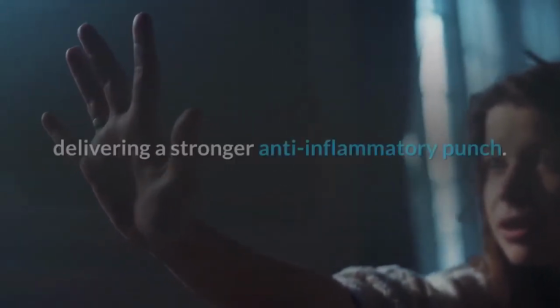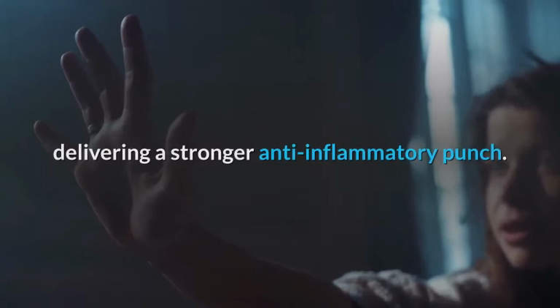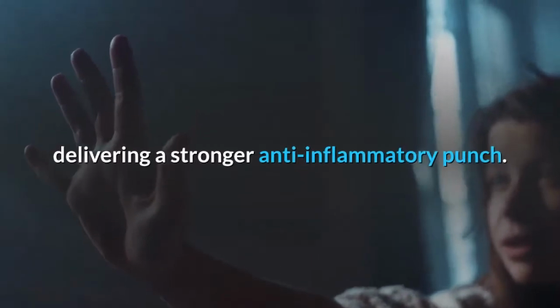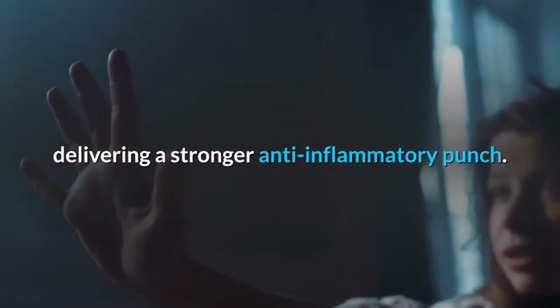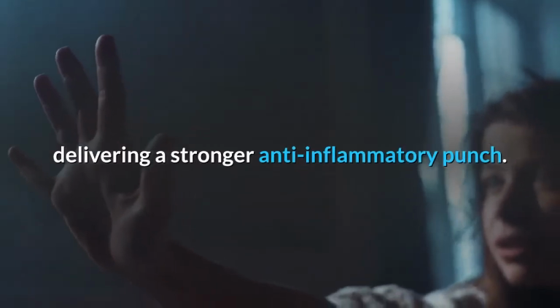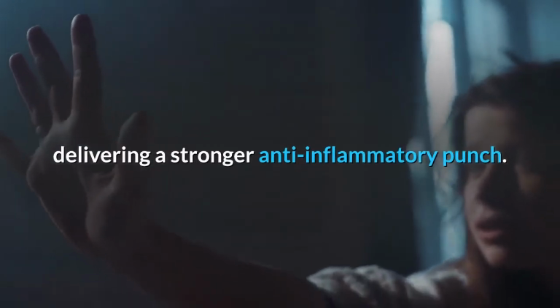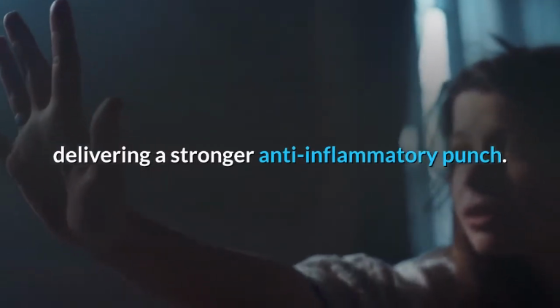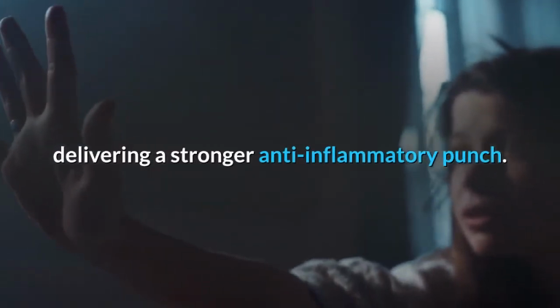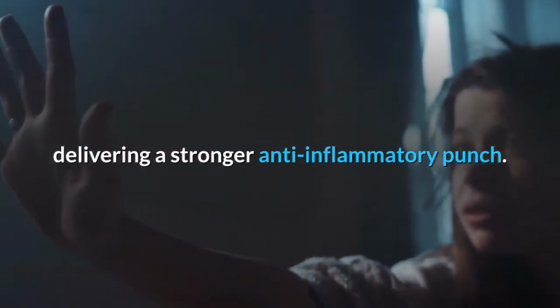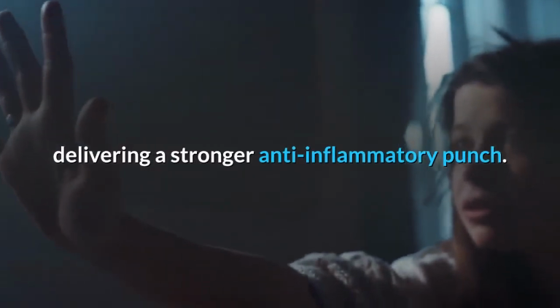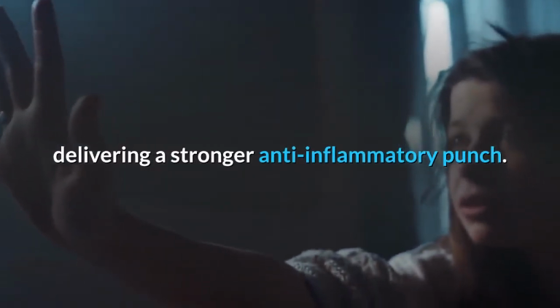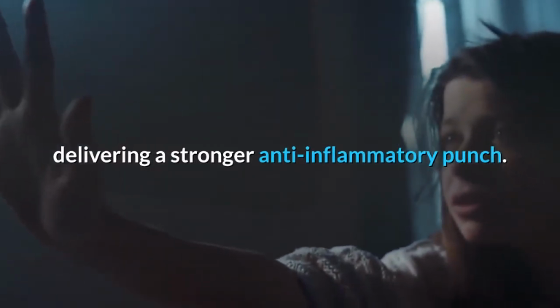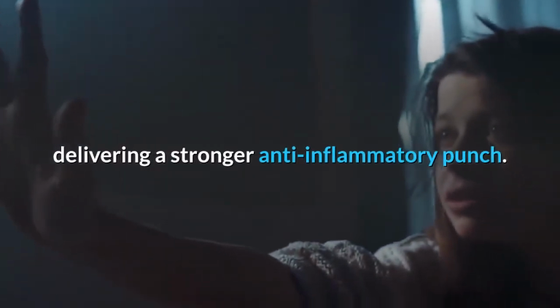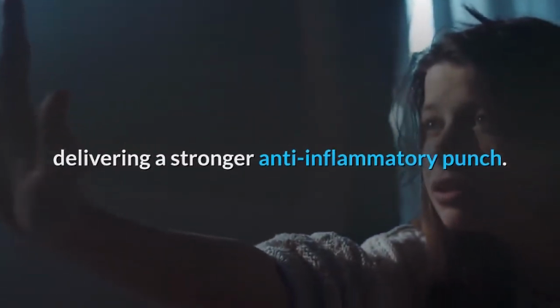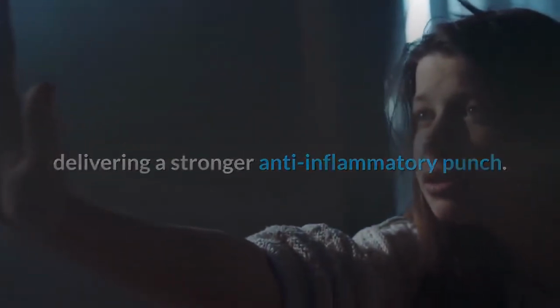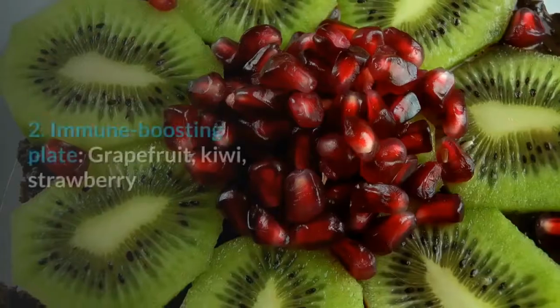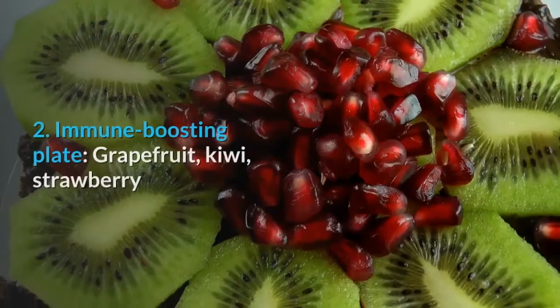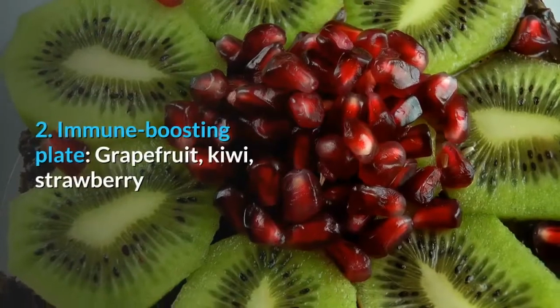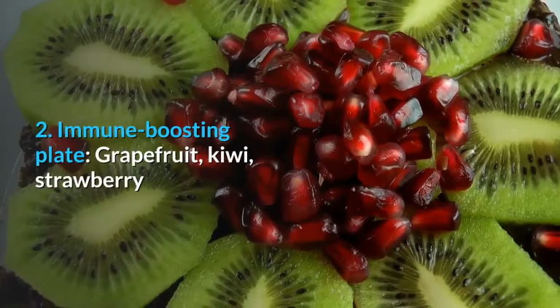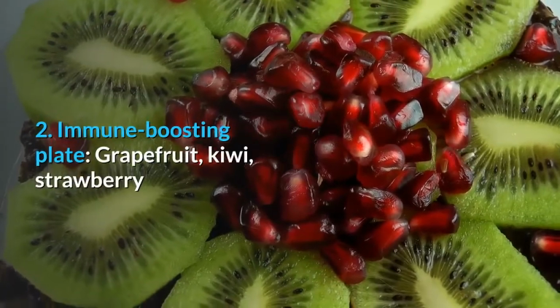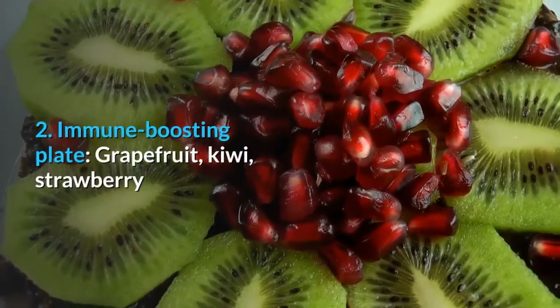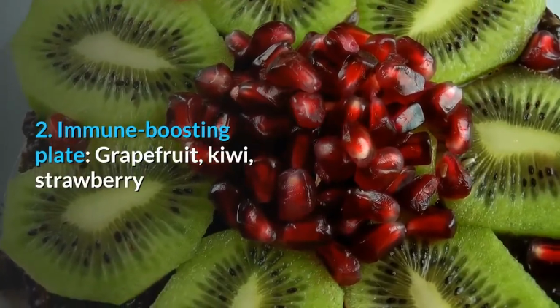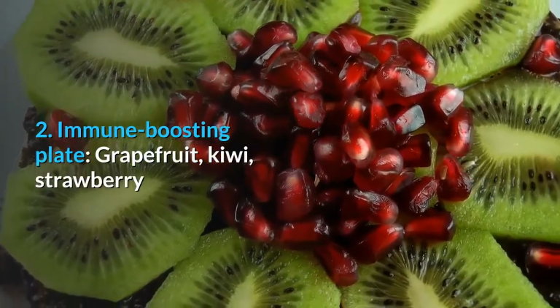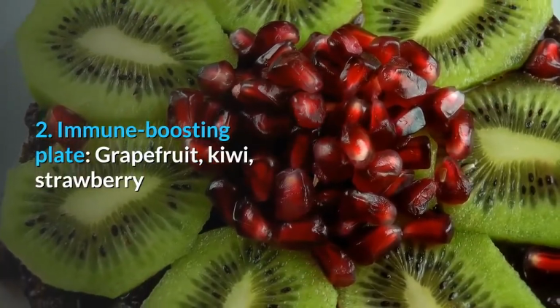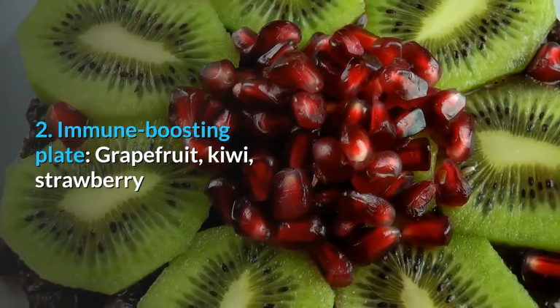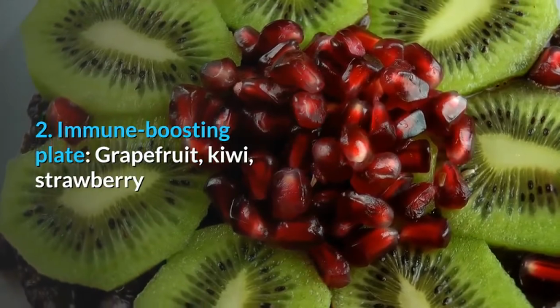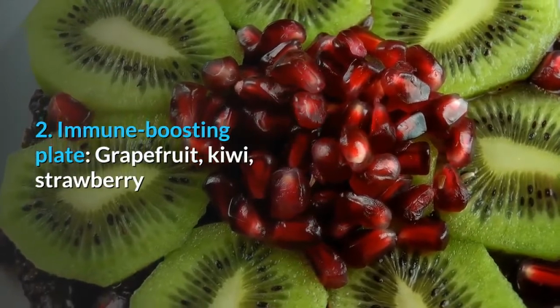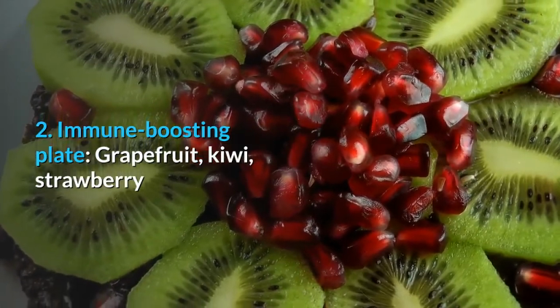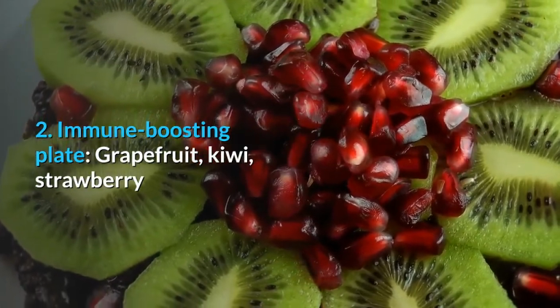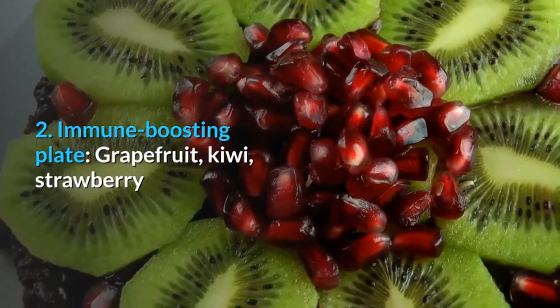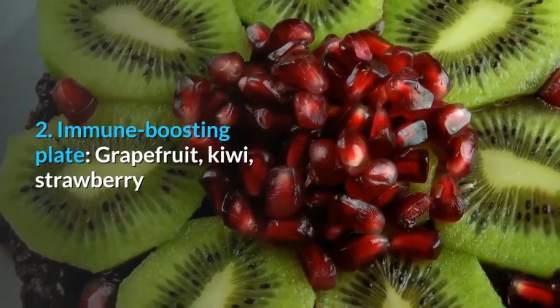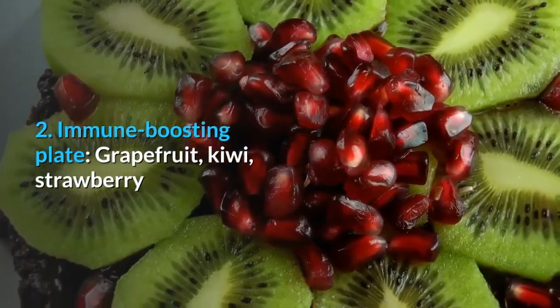2. Immune-boosting Plate: Grapefruit, Kiwi, Strawberry.